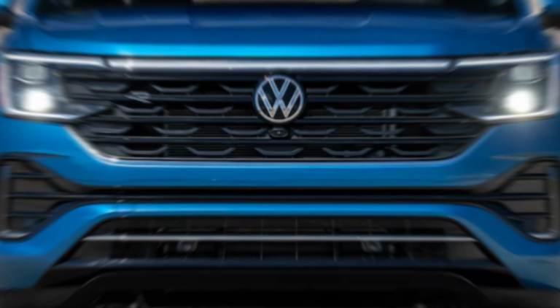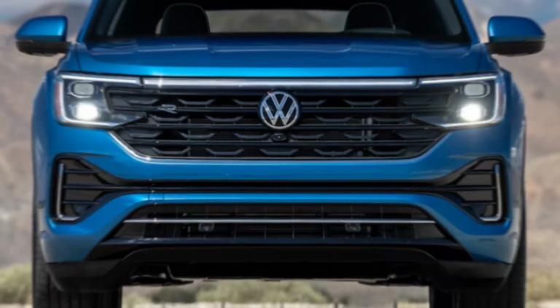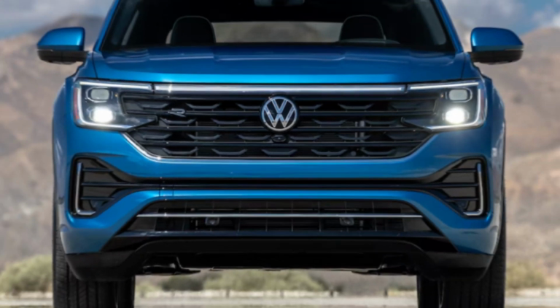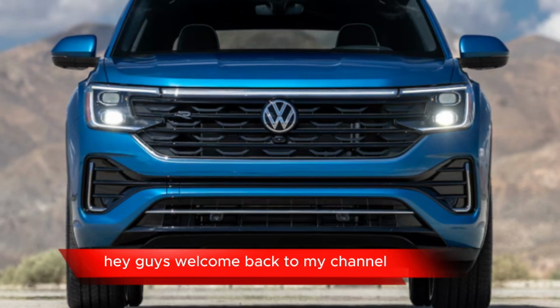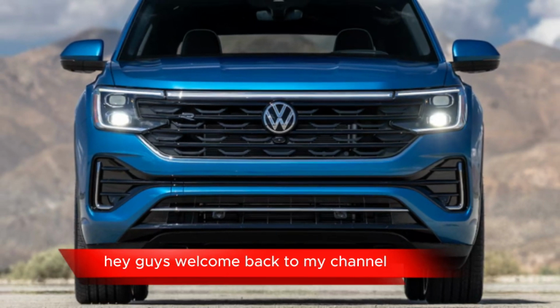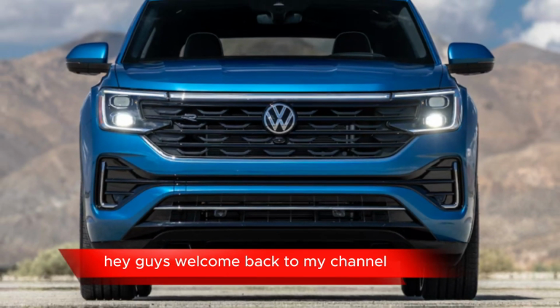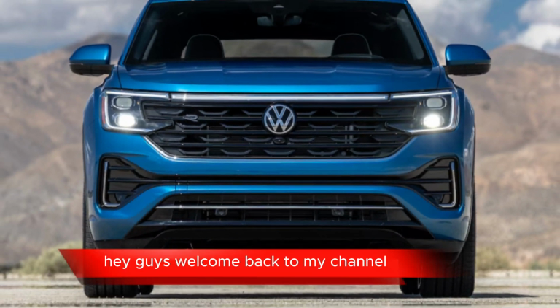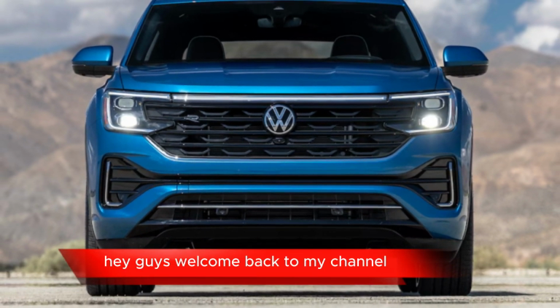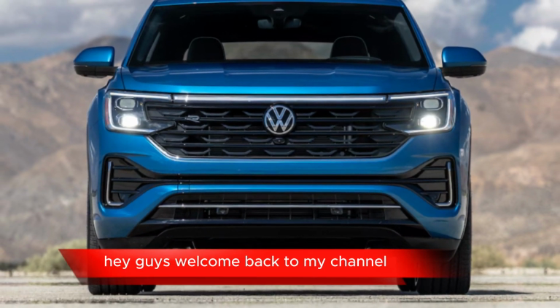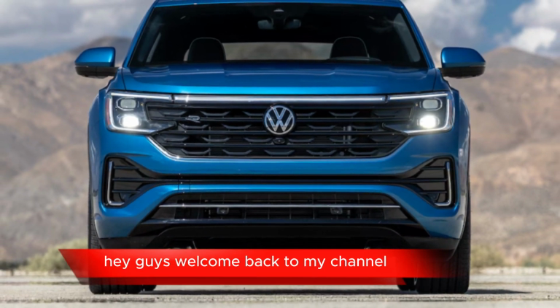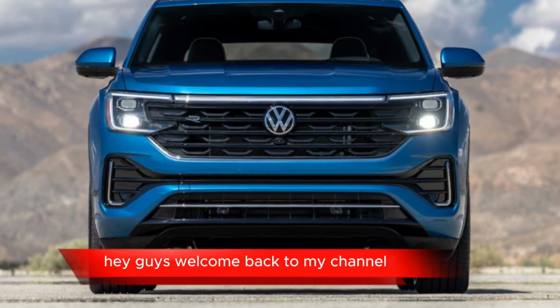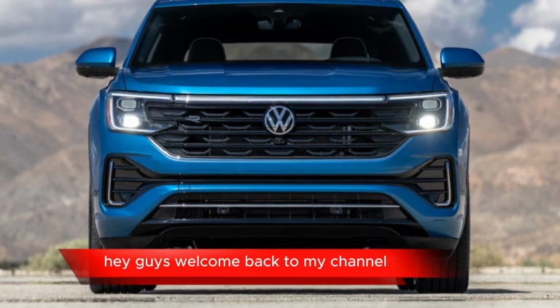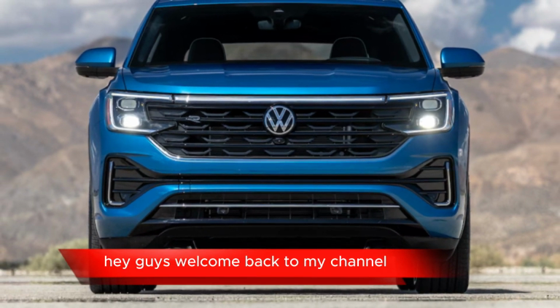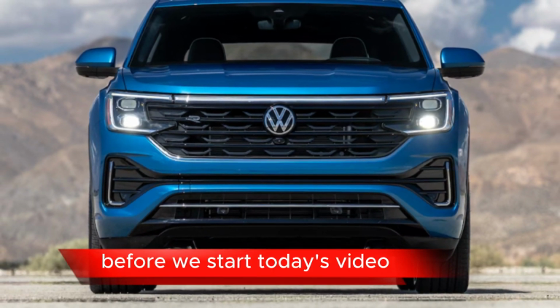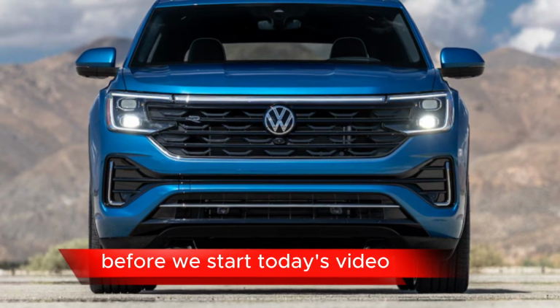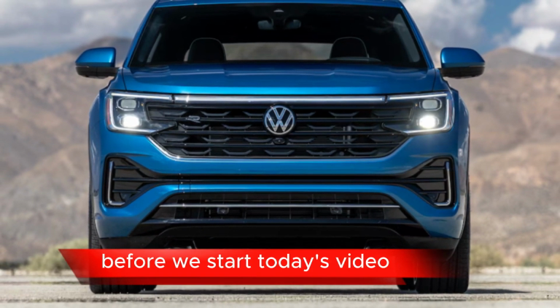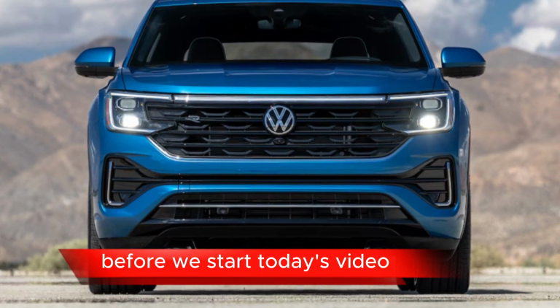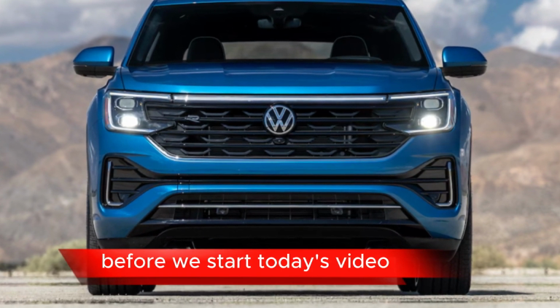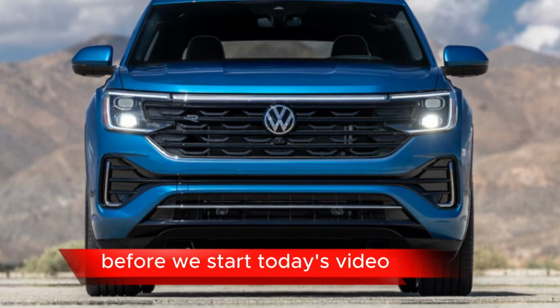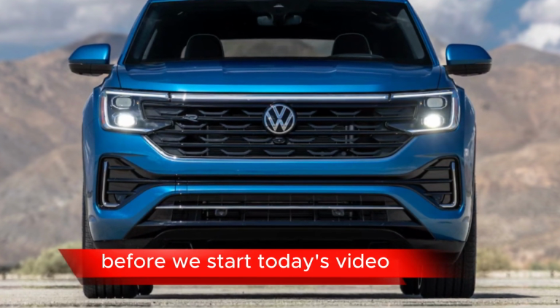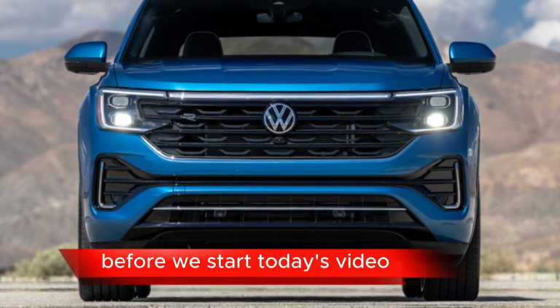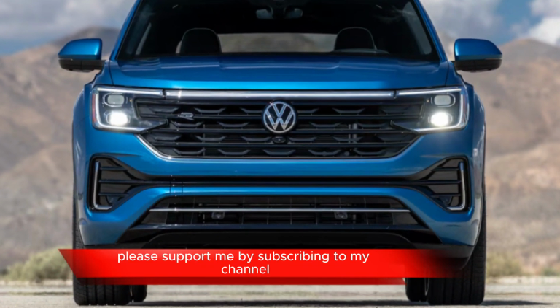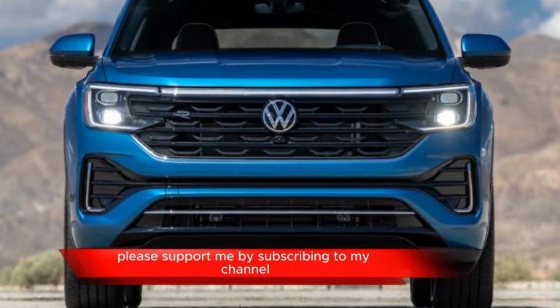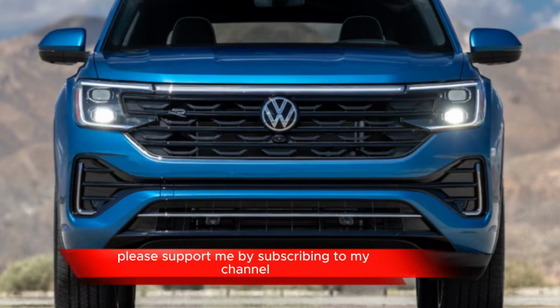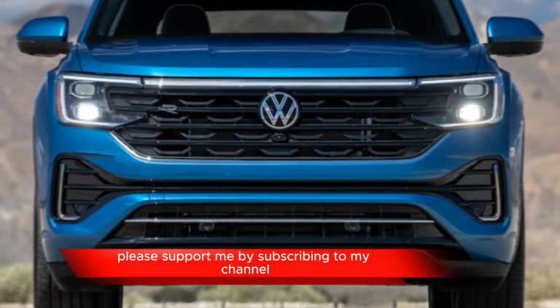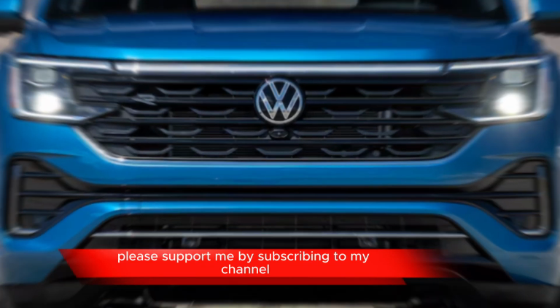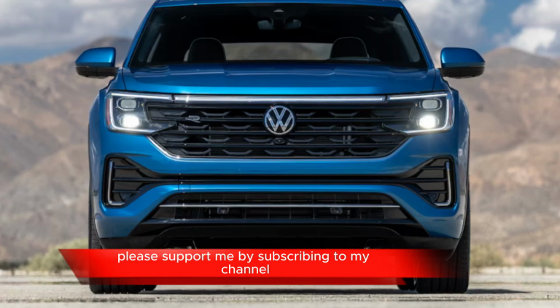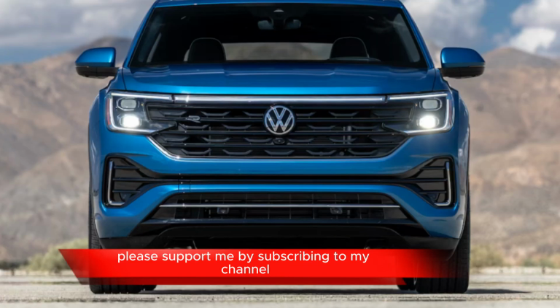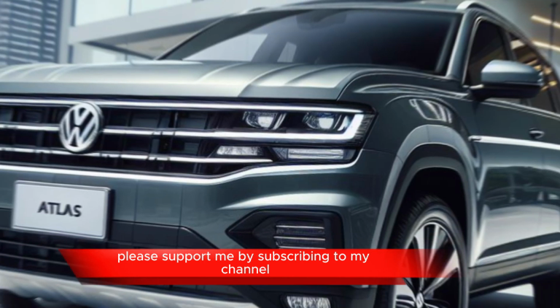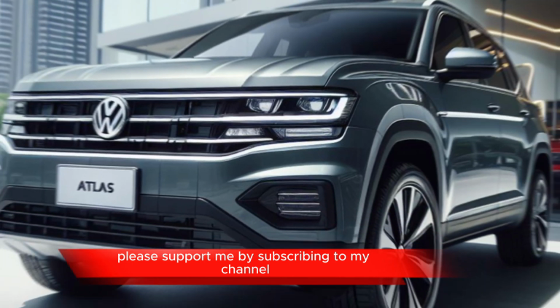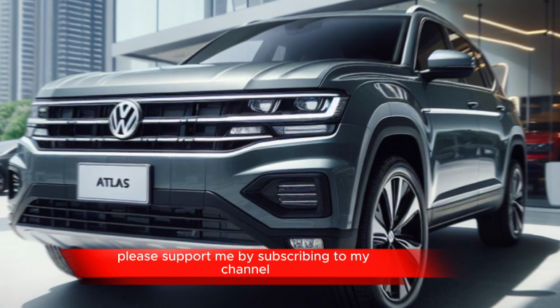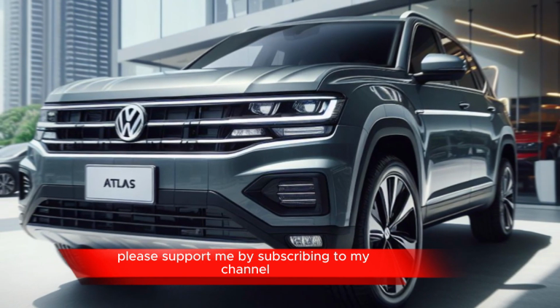Hey guys, welcome back to my channel. Before we start today's video, please support me by subscribing to my channel.